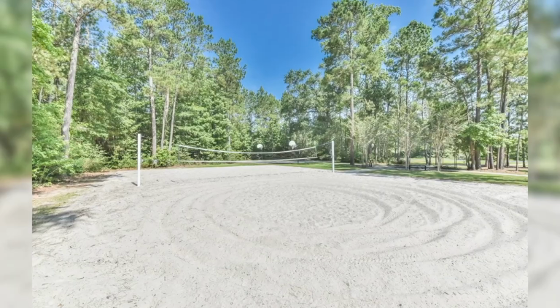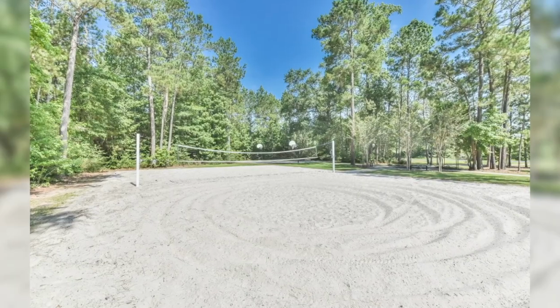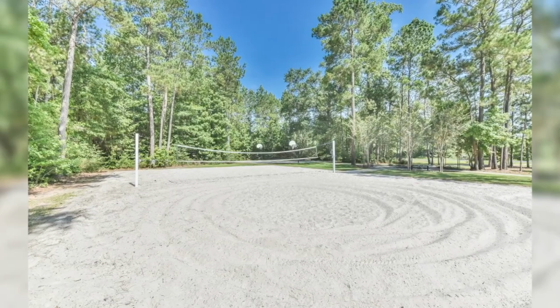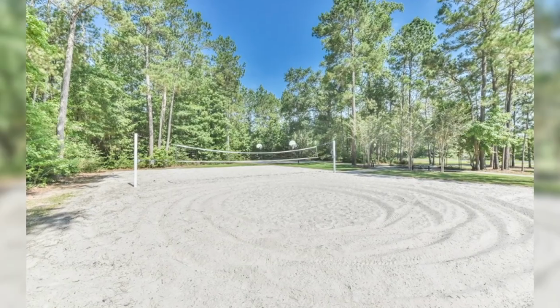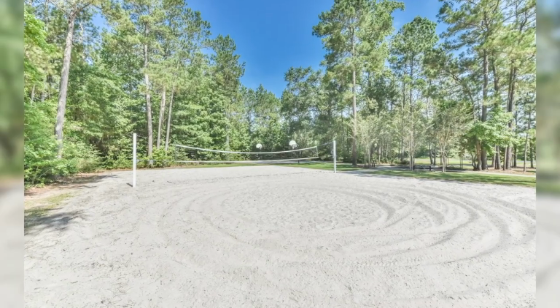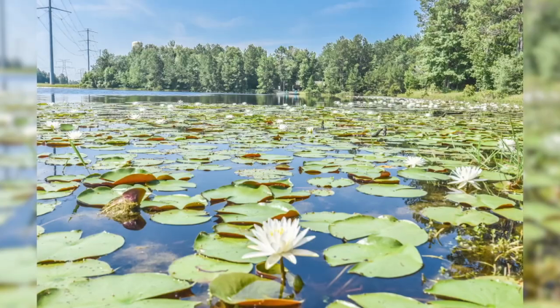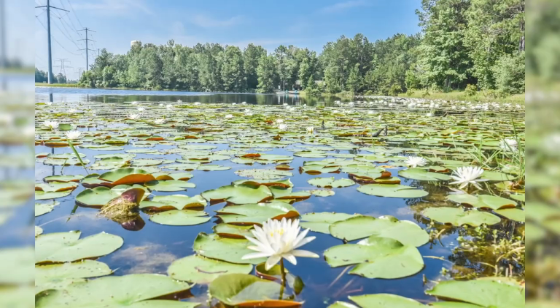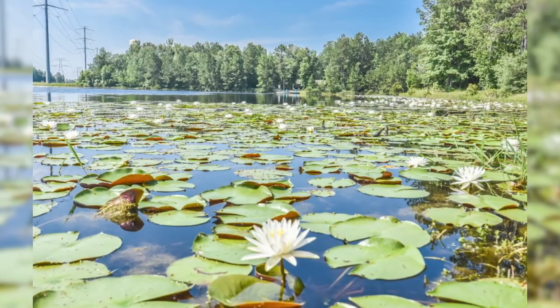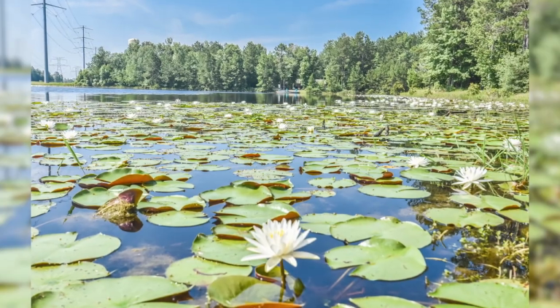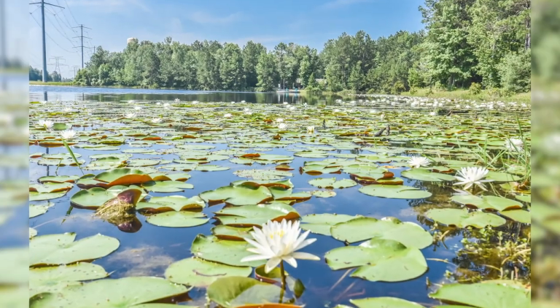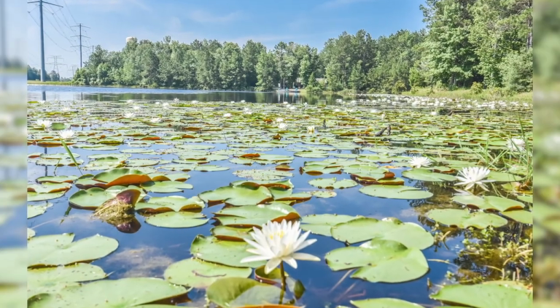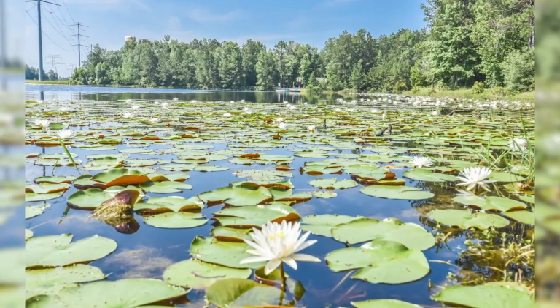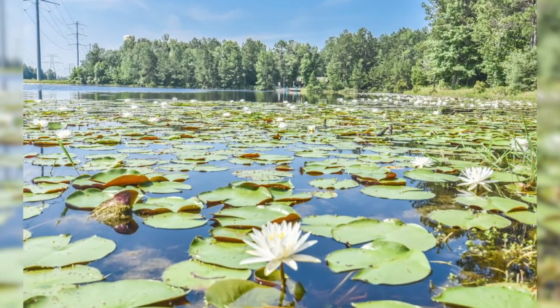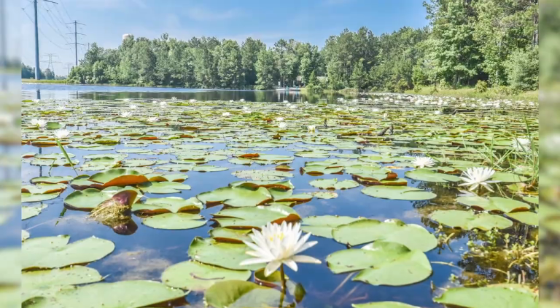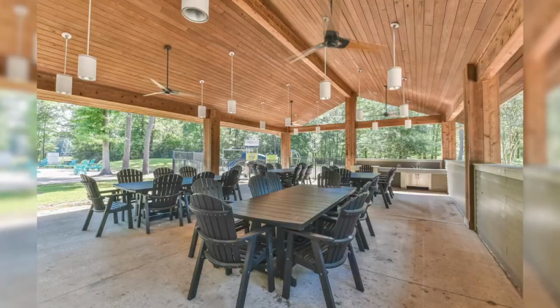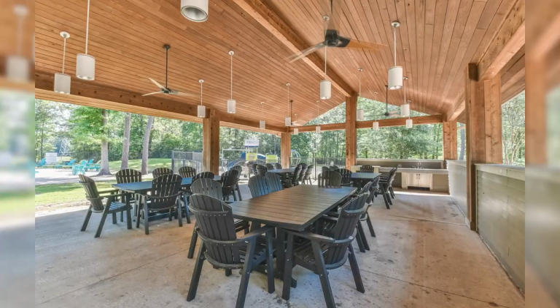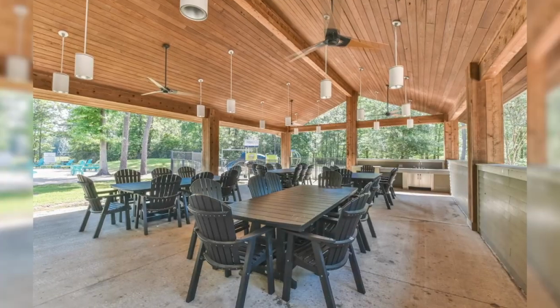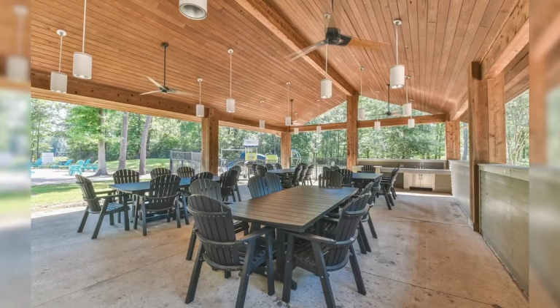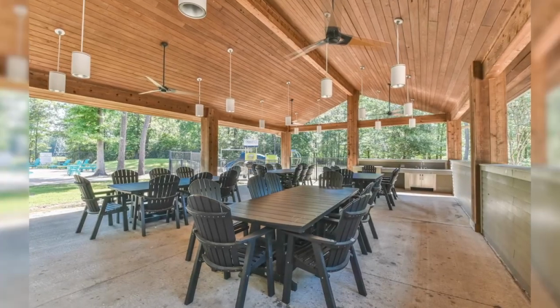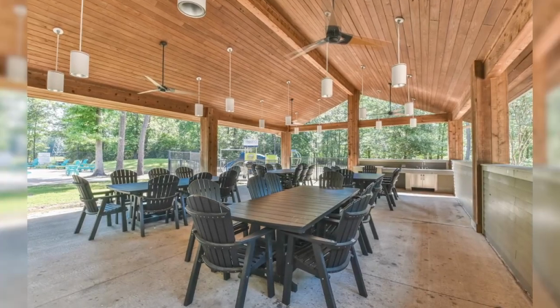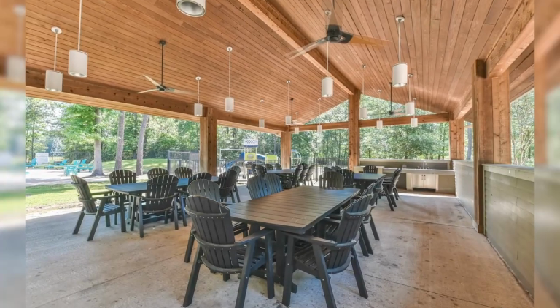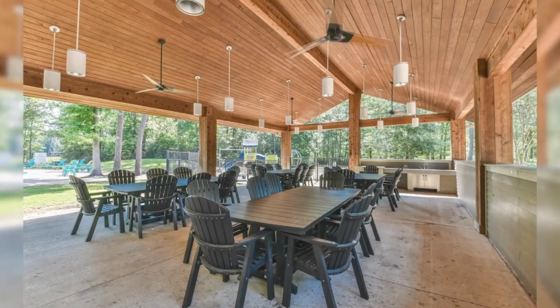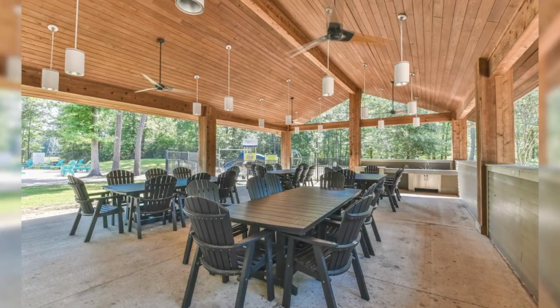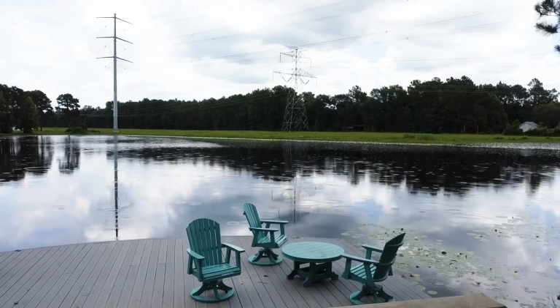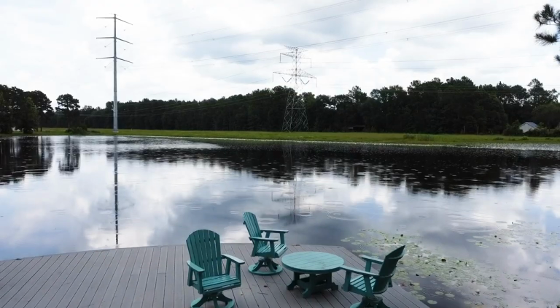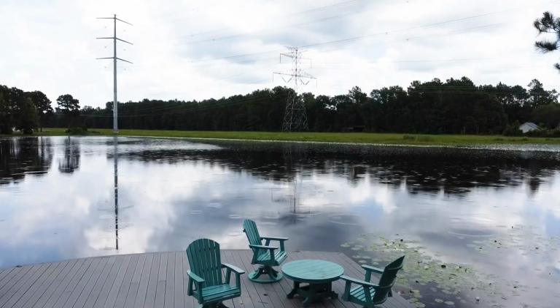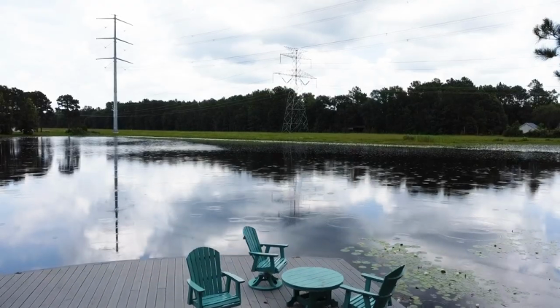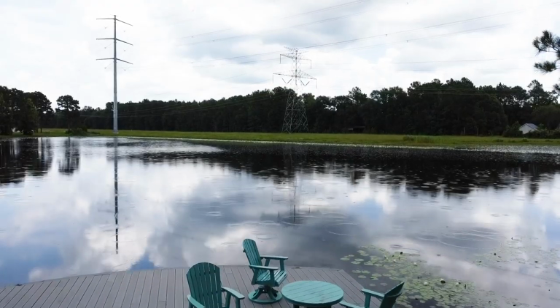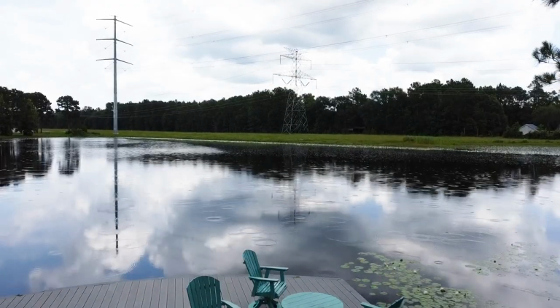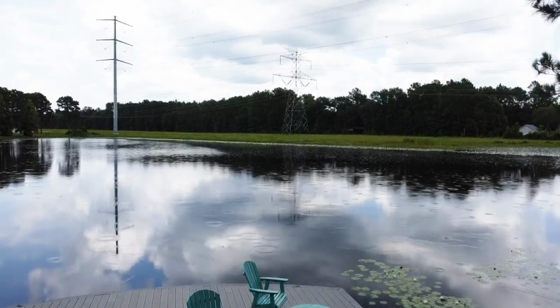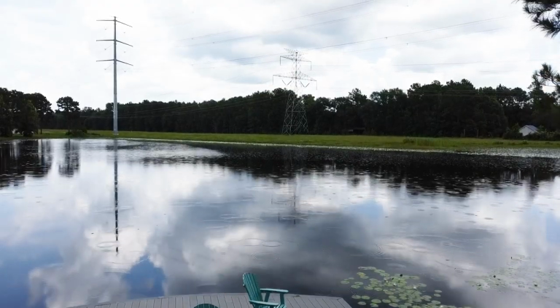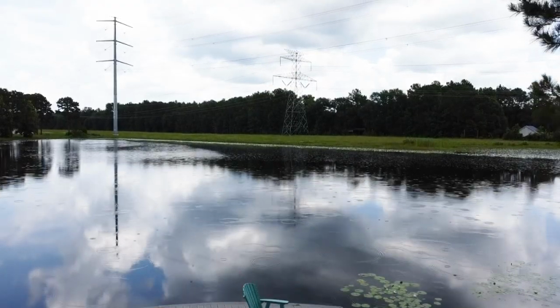With 1.5 acres at your disposal your visions of your dream home can come to life. Imagine the possibilities you can create here.